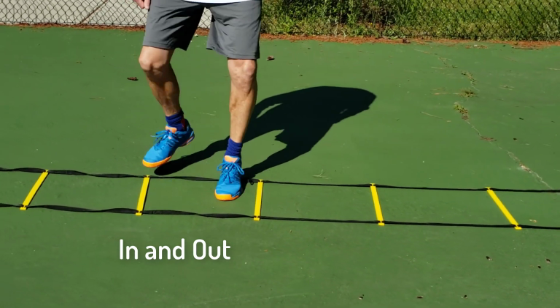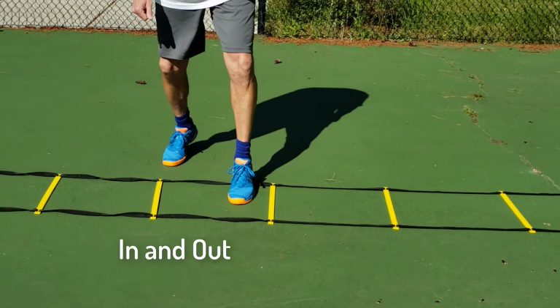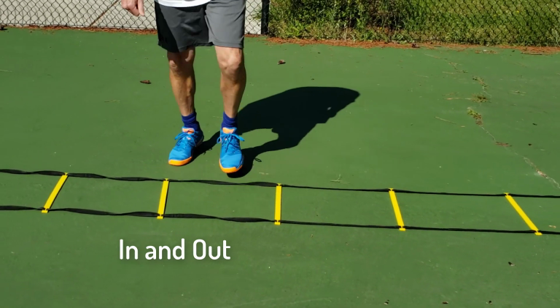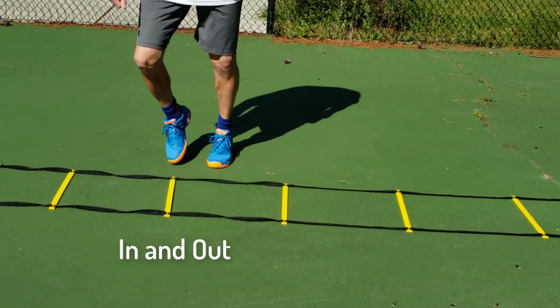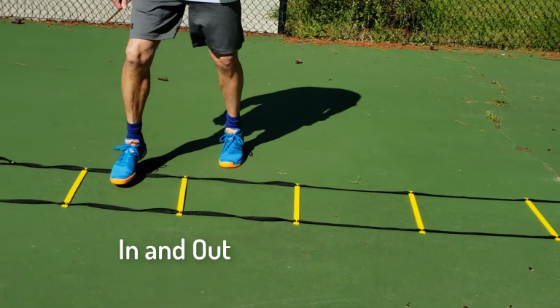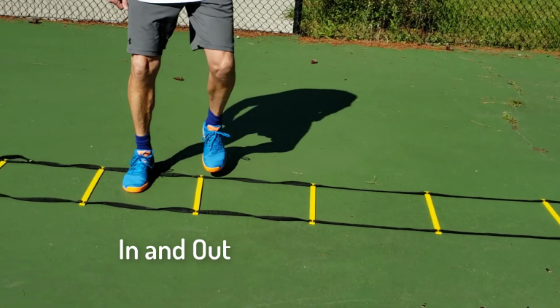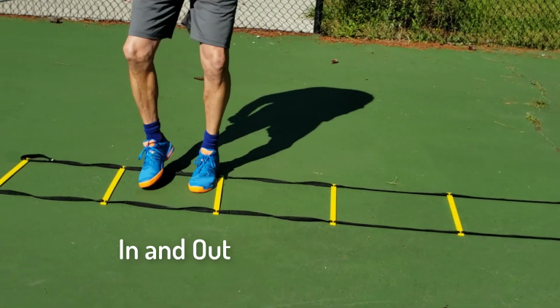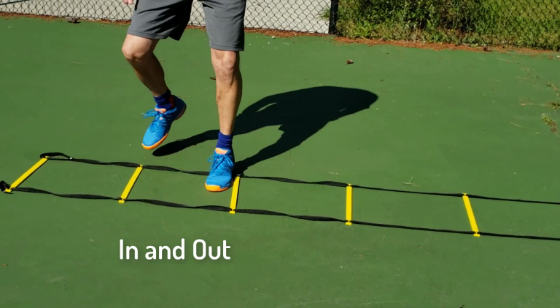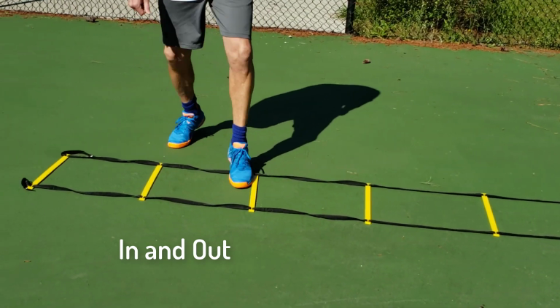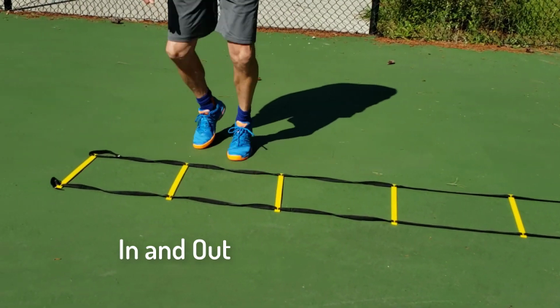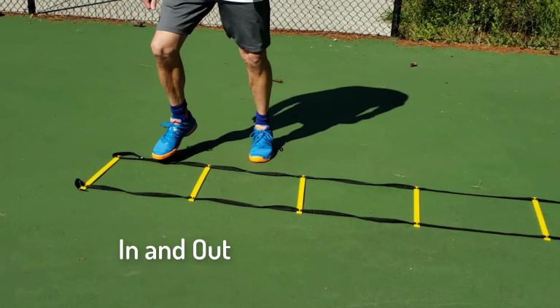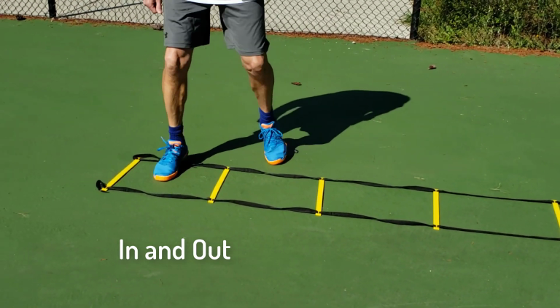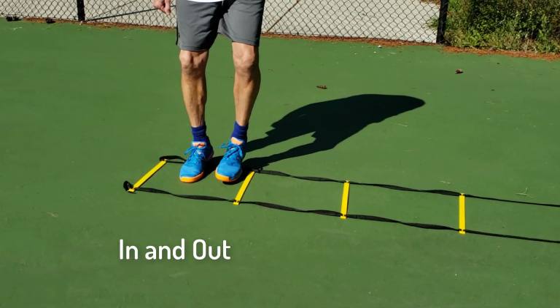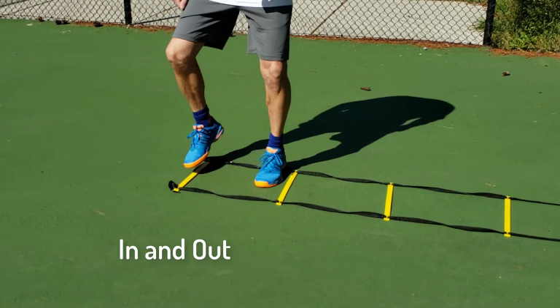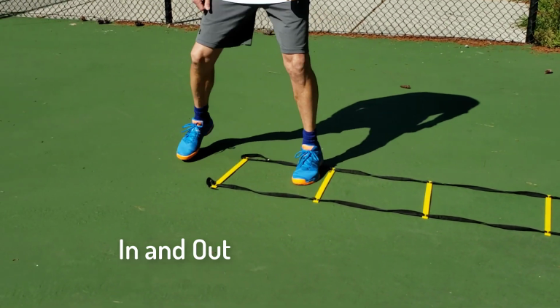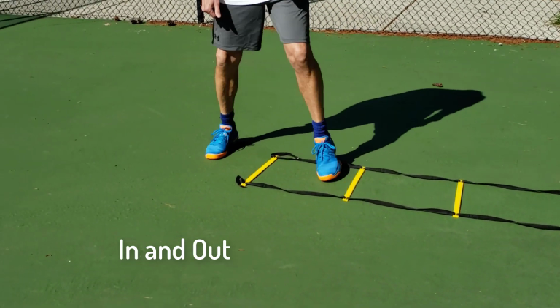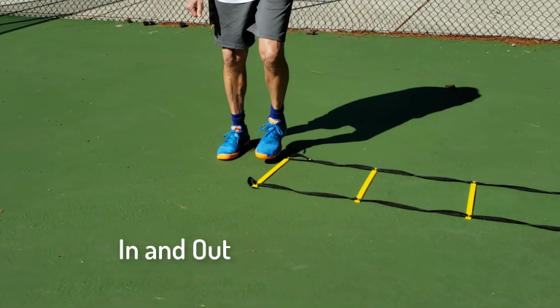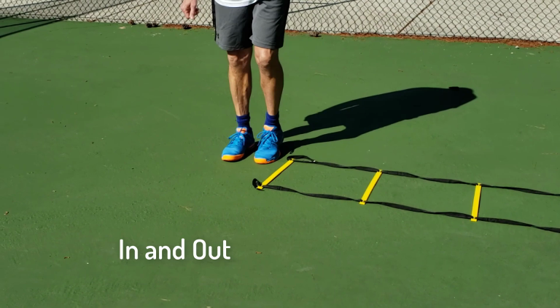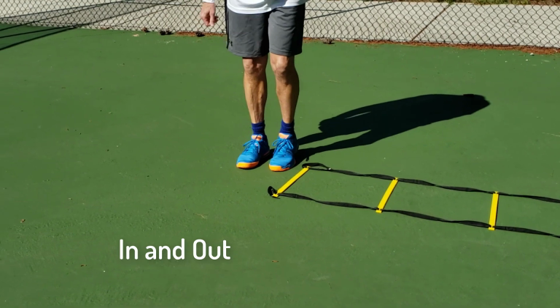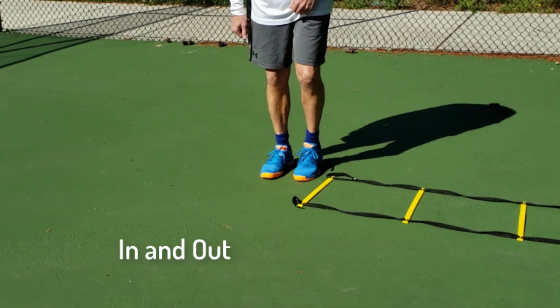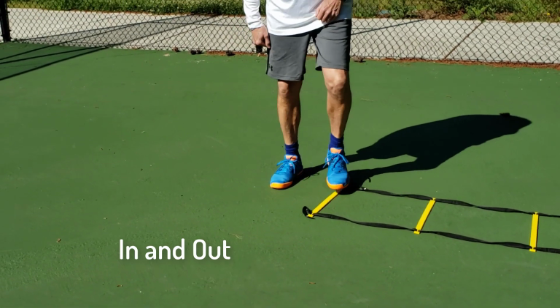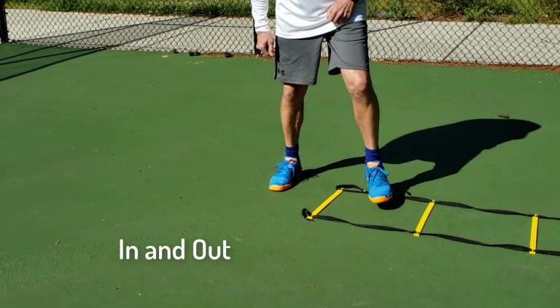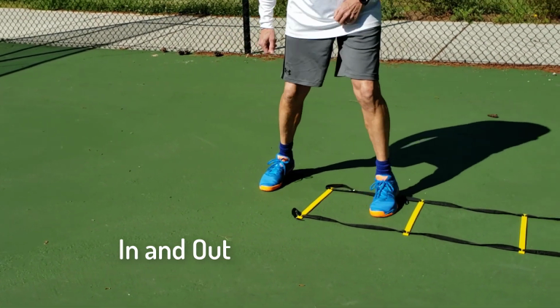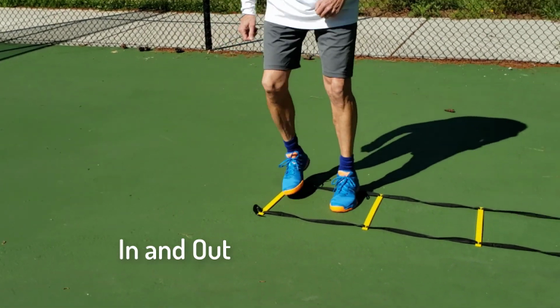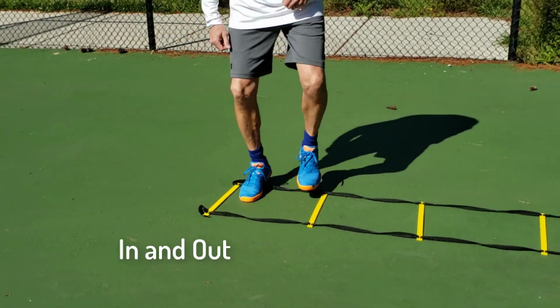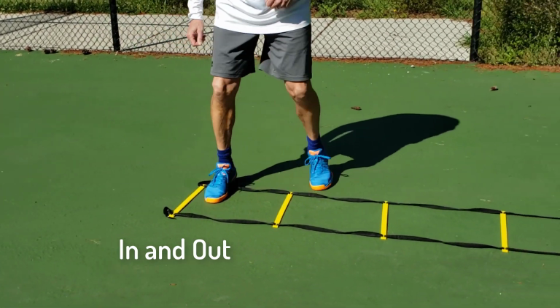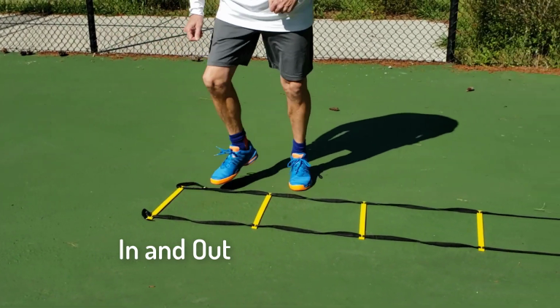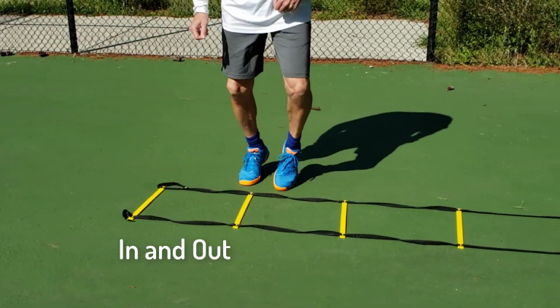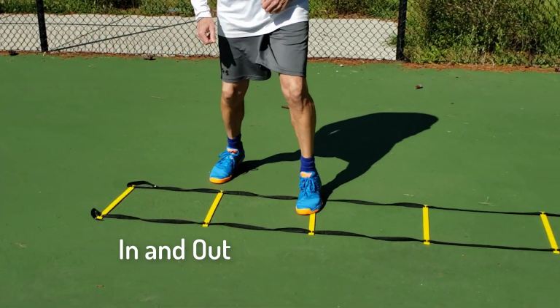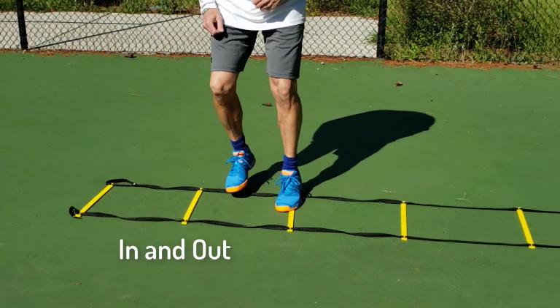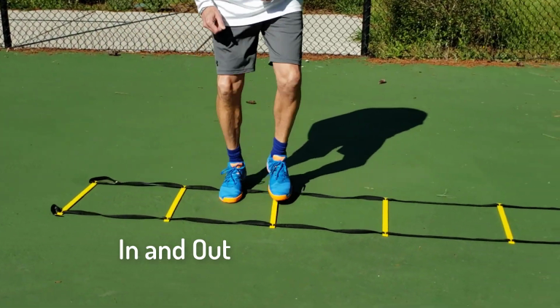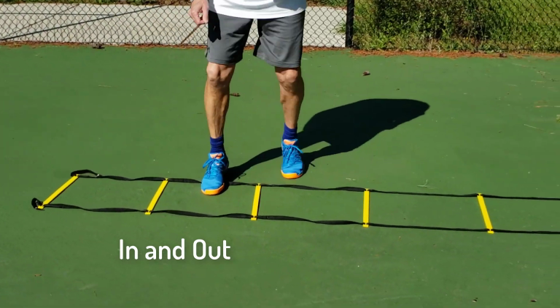You can also tell that I'm leading with my right foot. Now I'm going to come back, leading with my left foot.